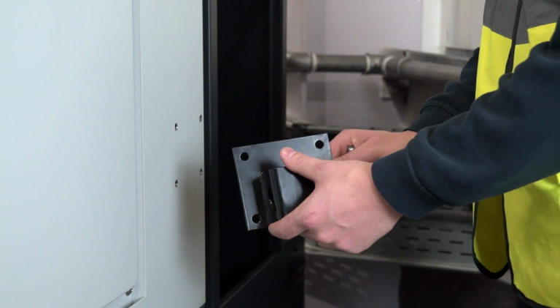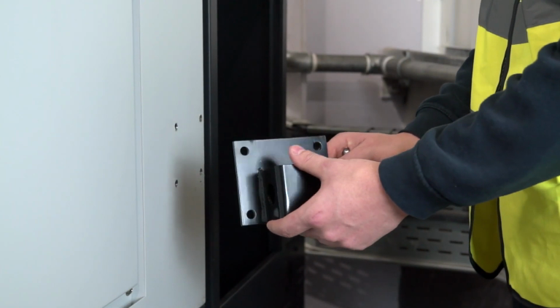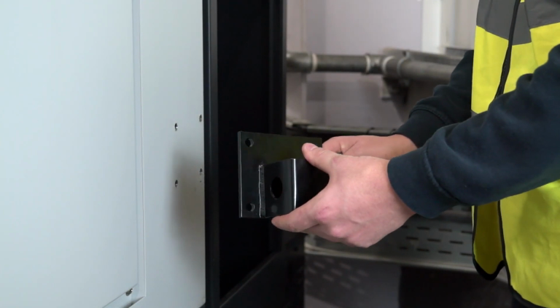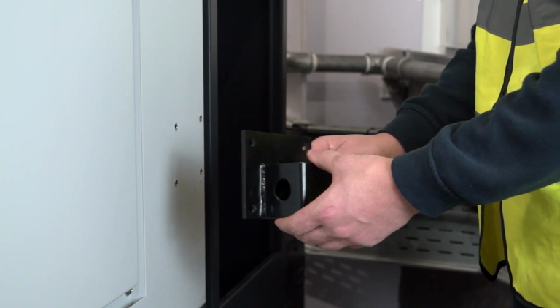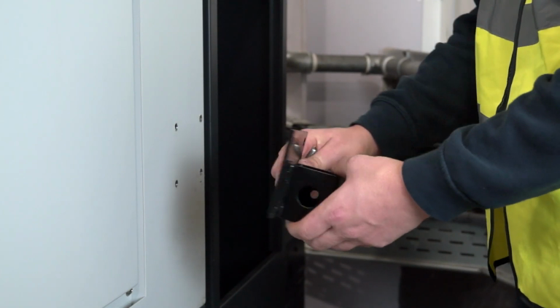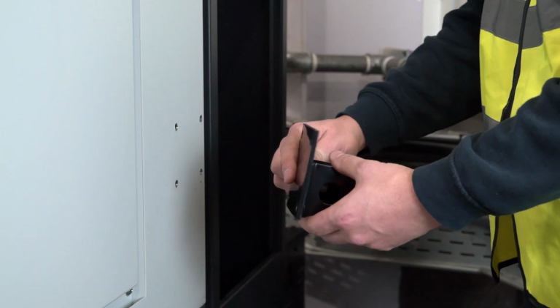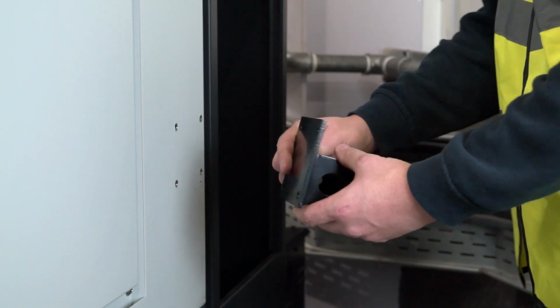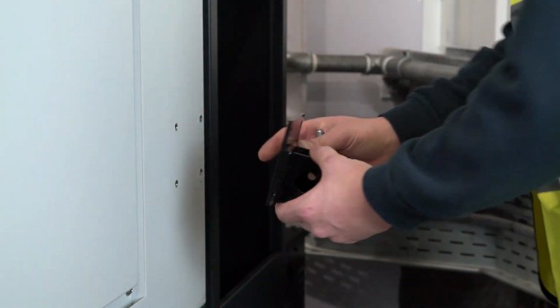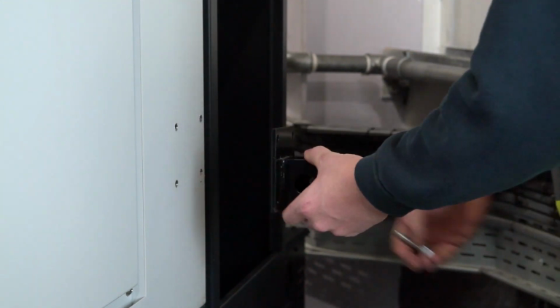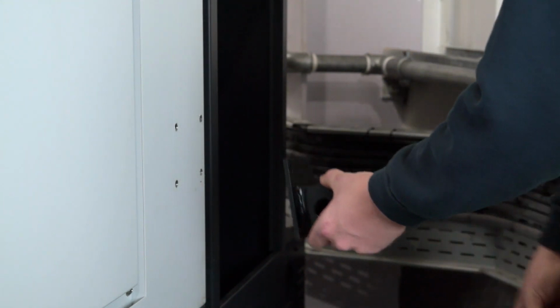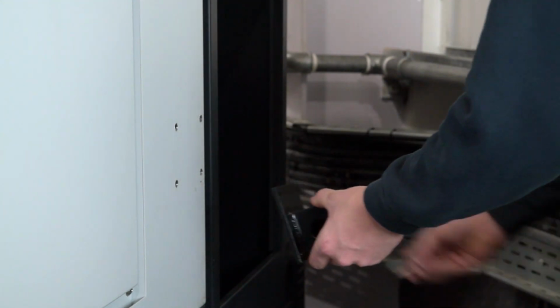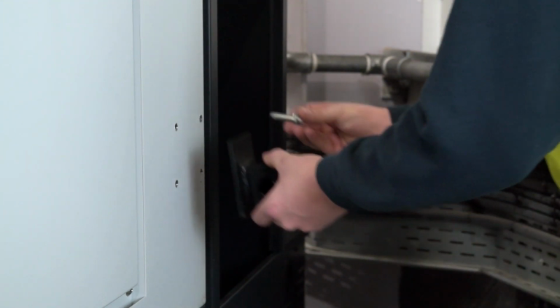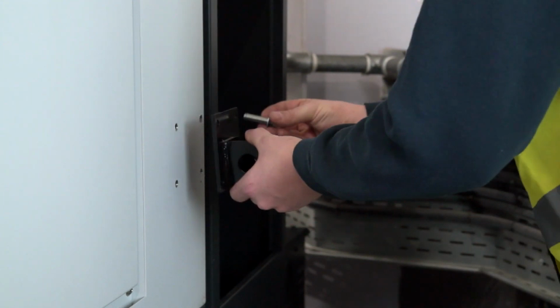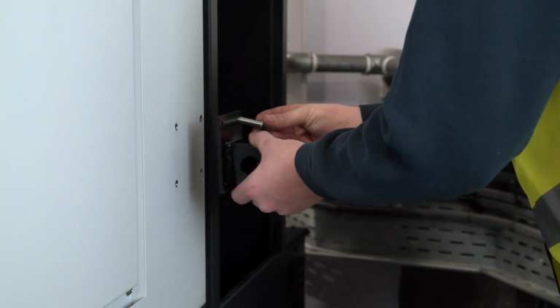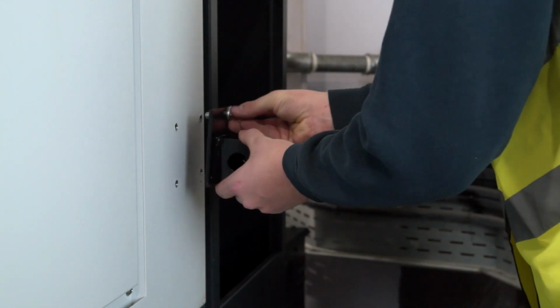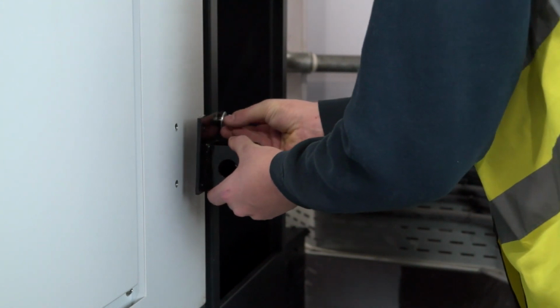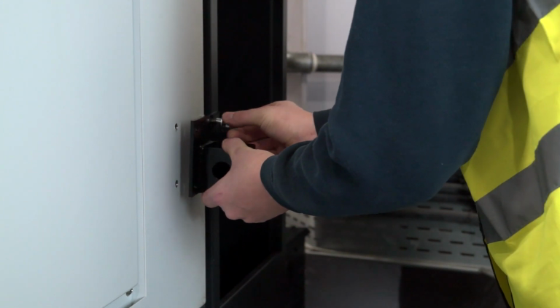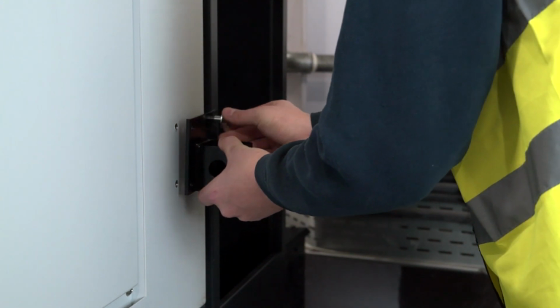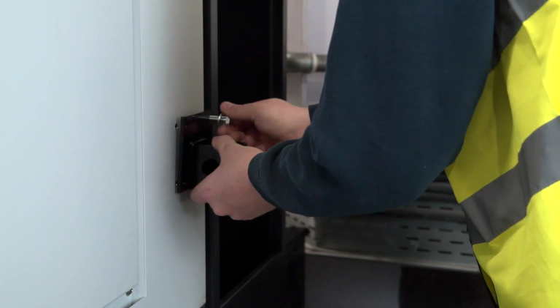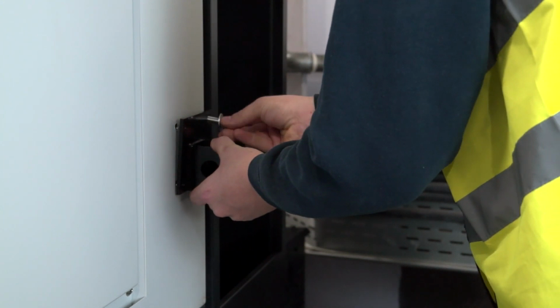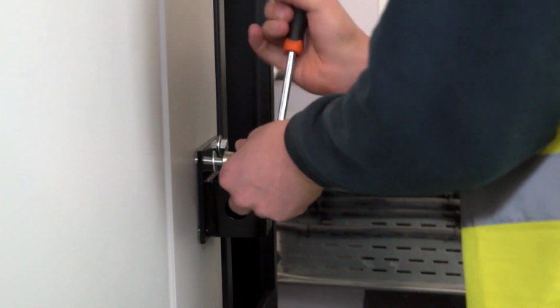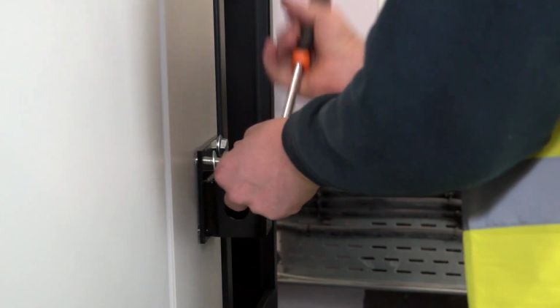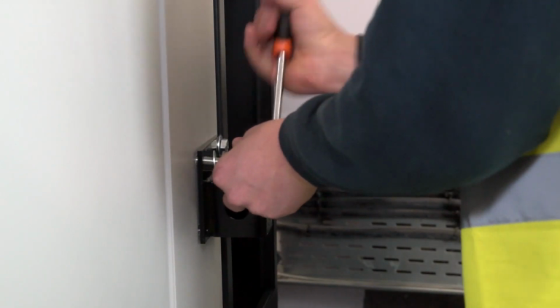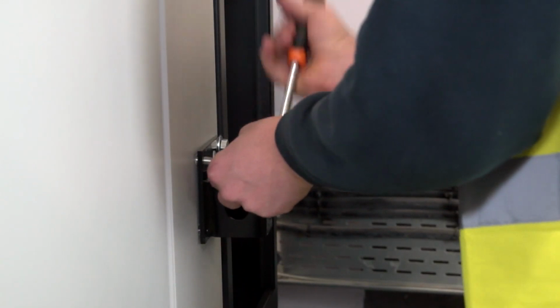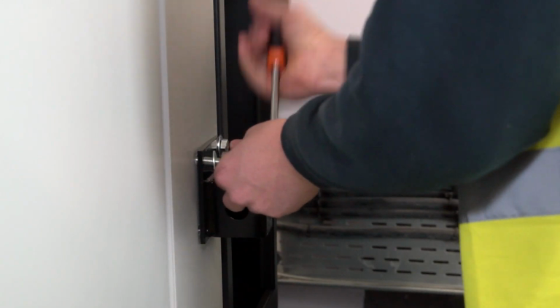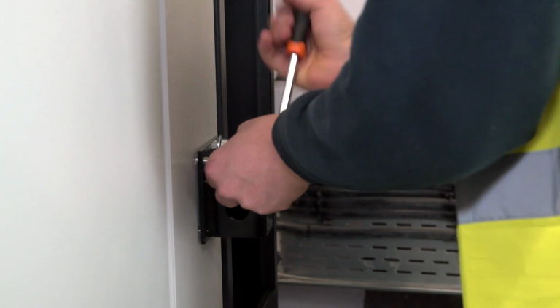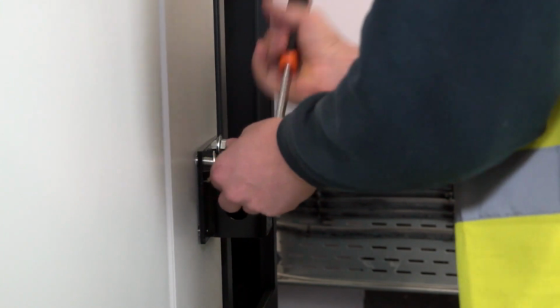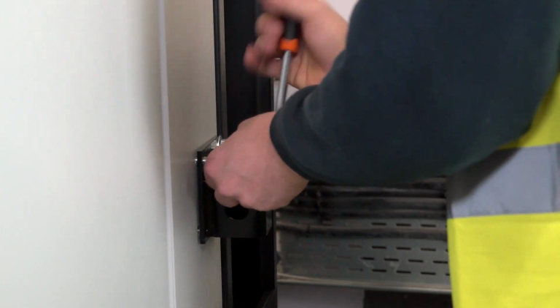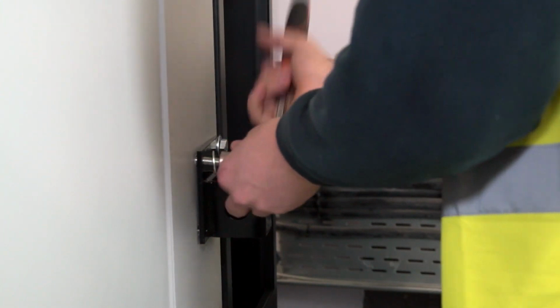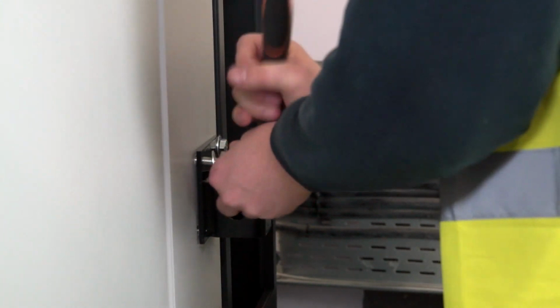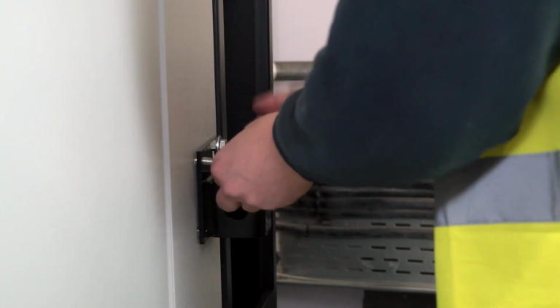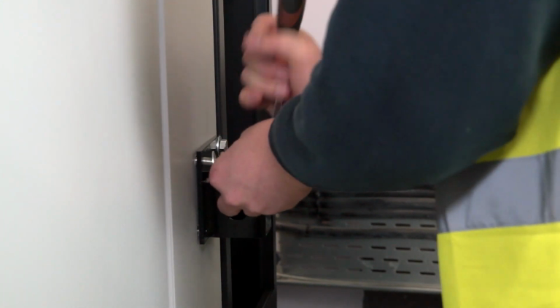Attach the lower transport bracket and use a ratchet to tighten.